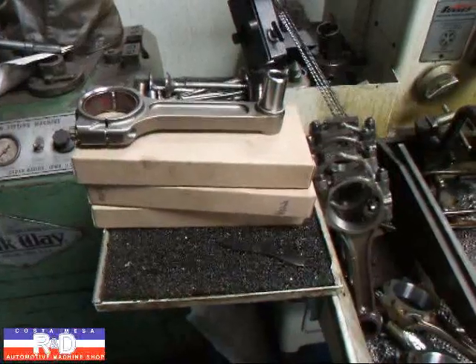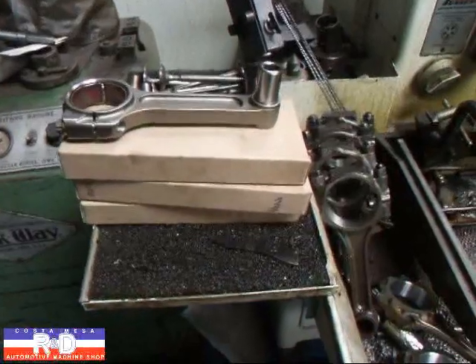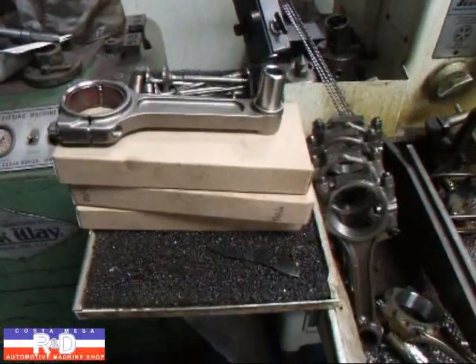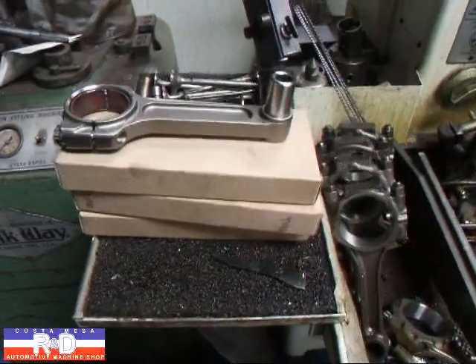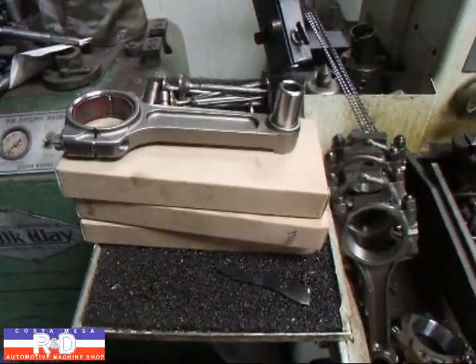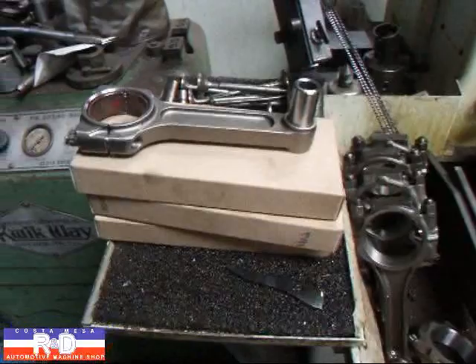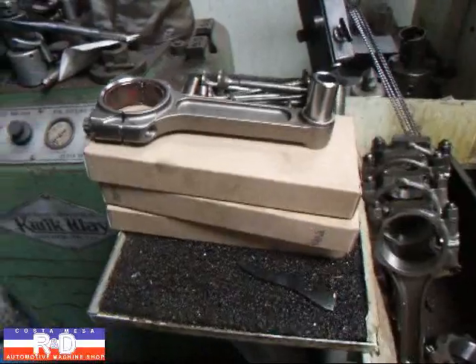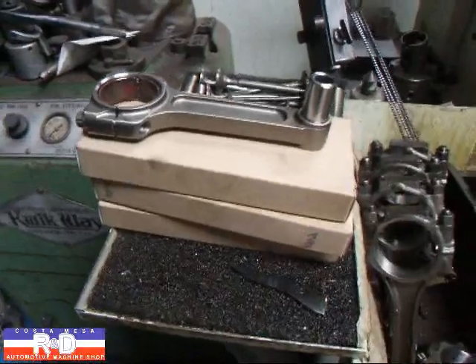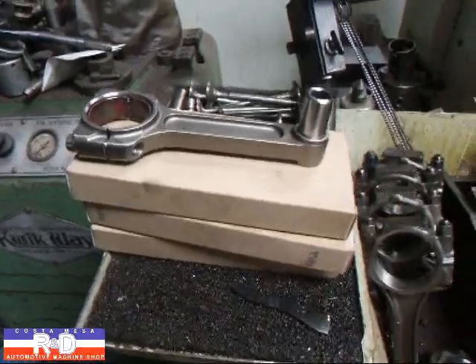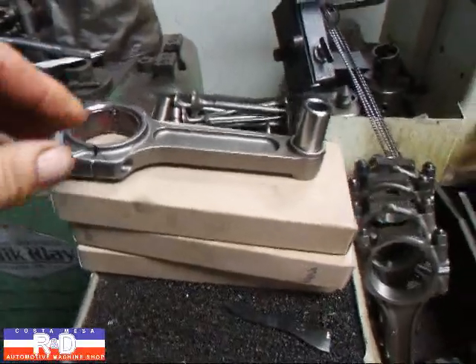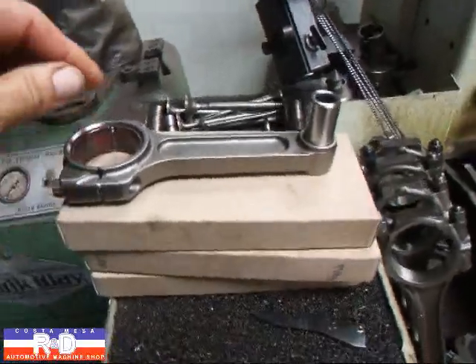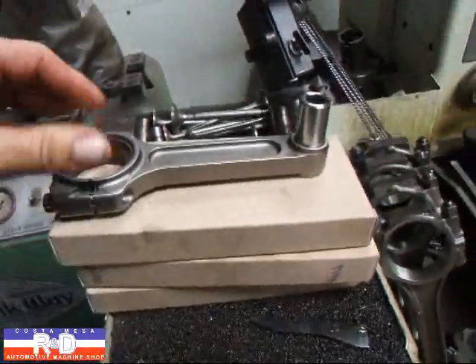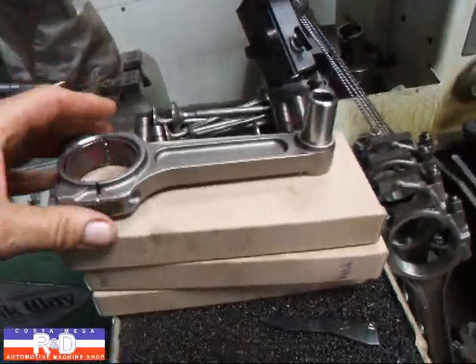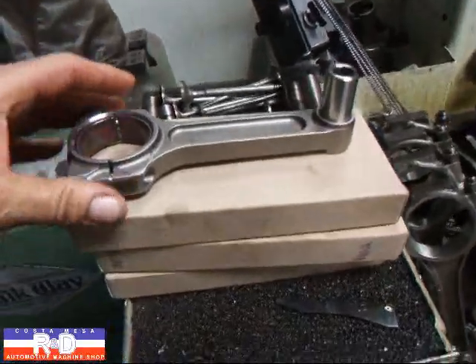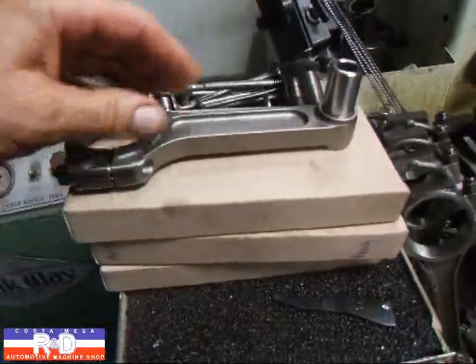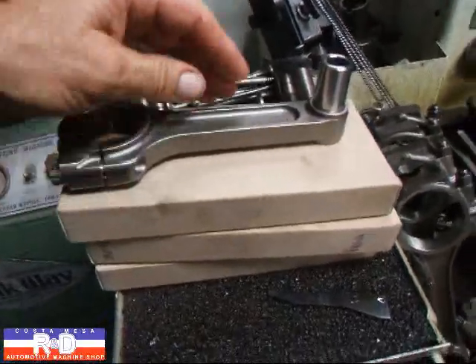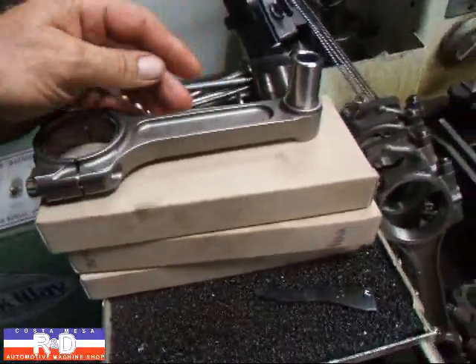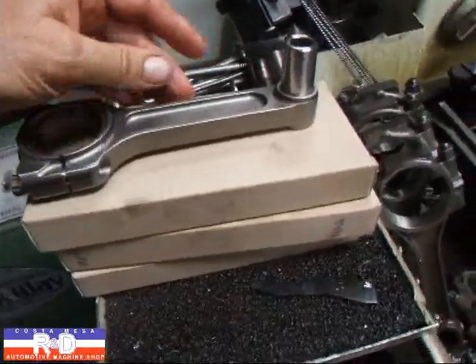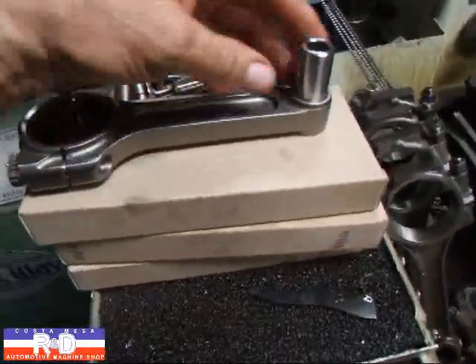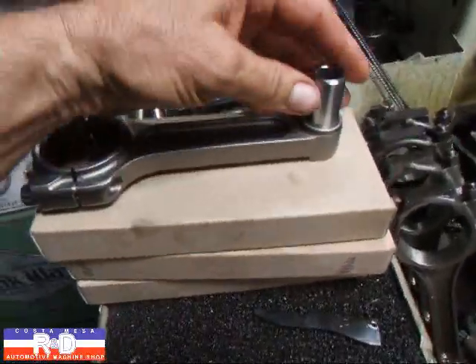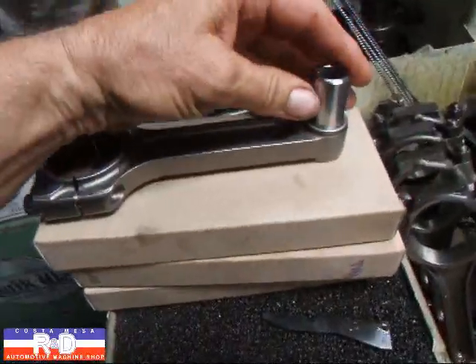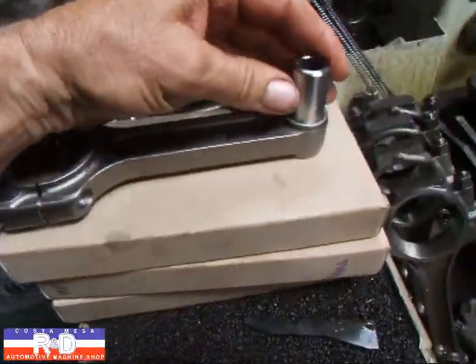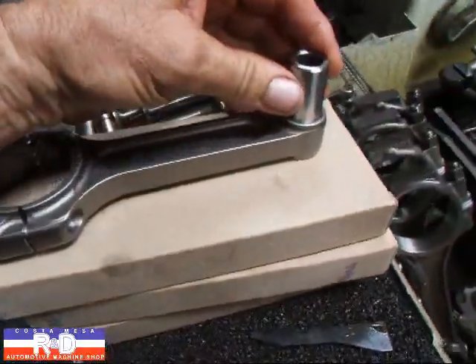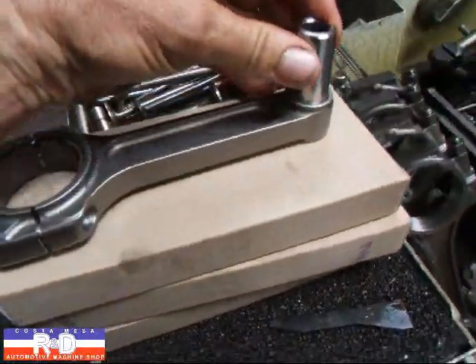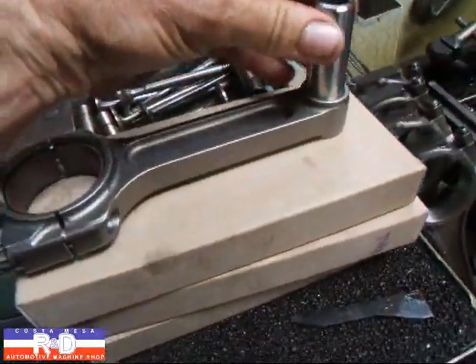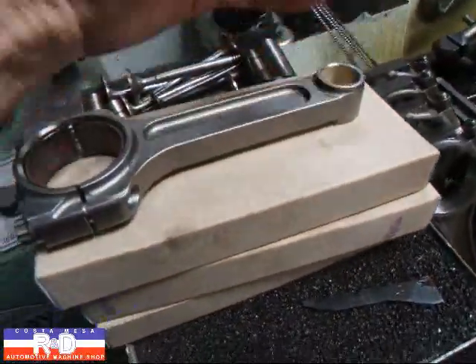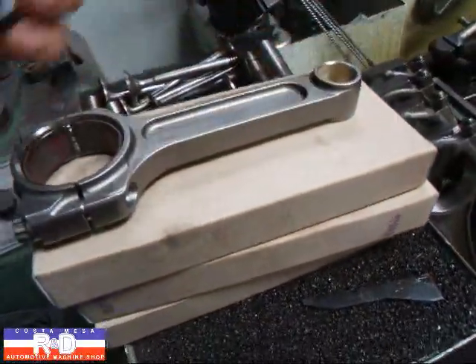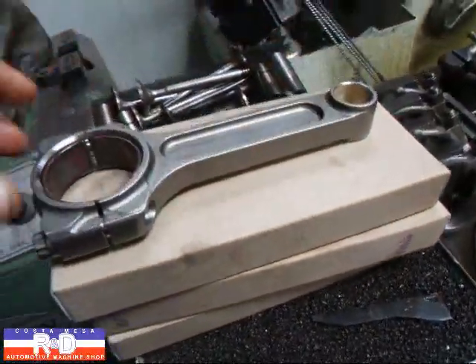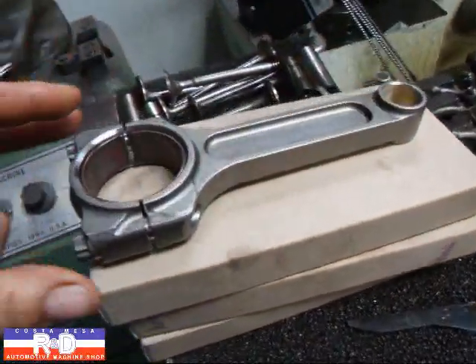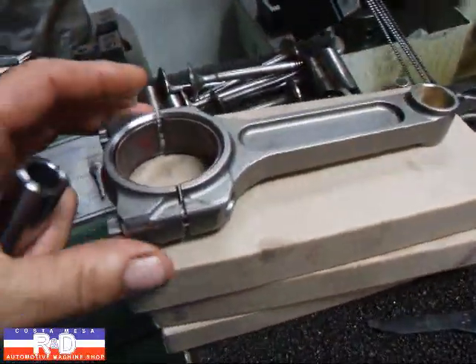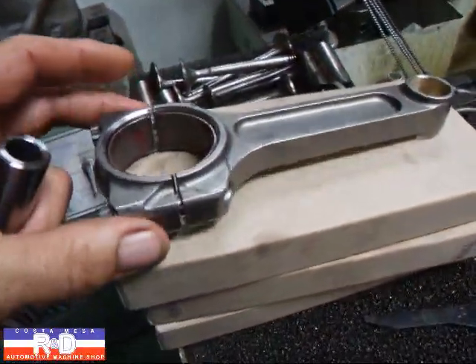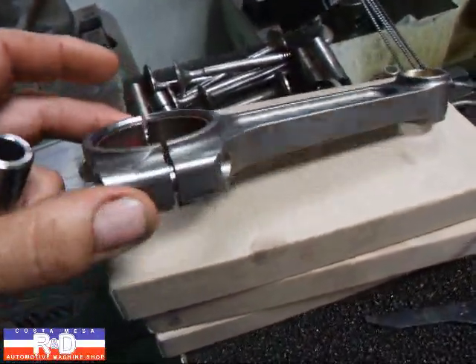Hi, it's General Costa Mesa R&D. Today I'm going to finish pin fitting some I-beam rods here.